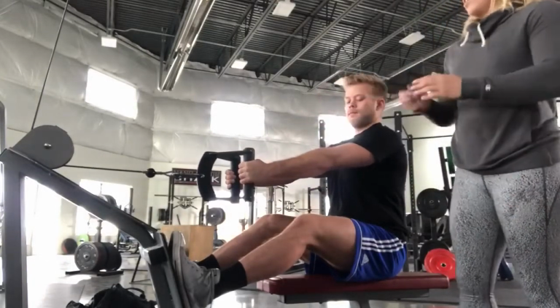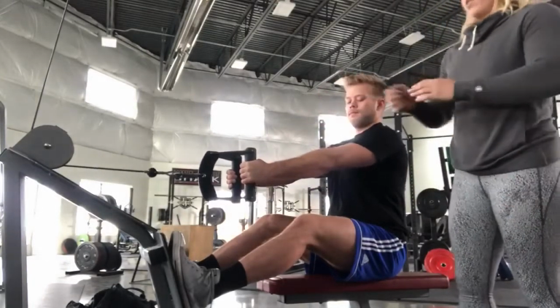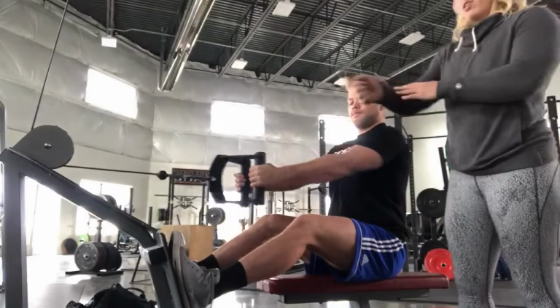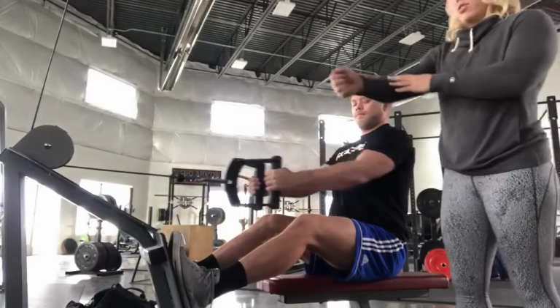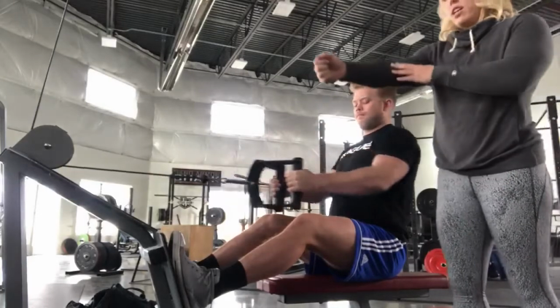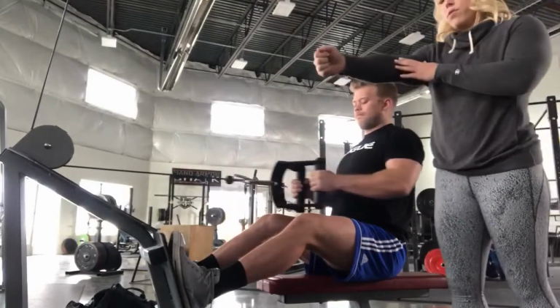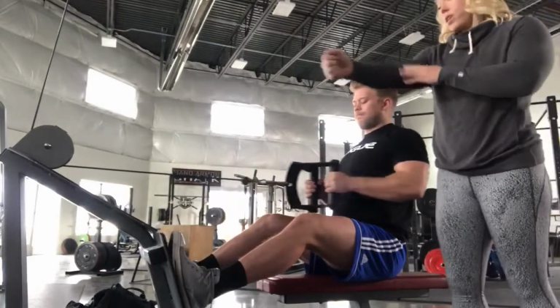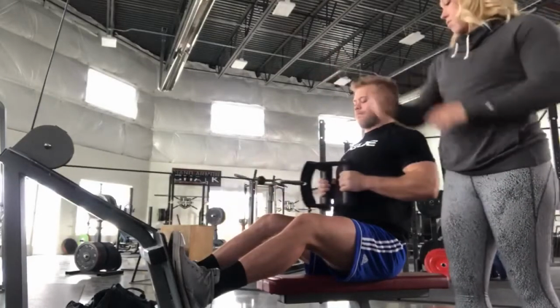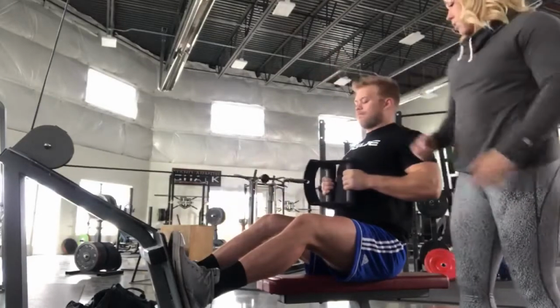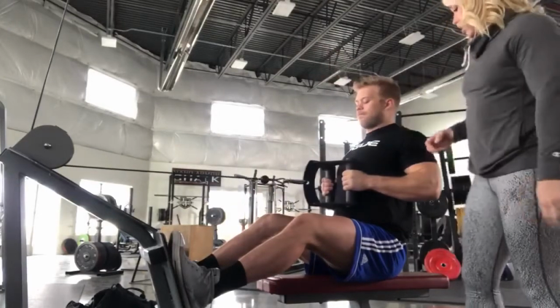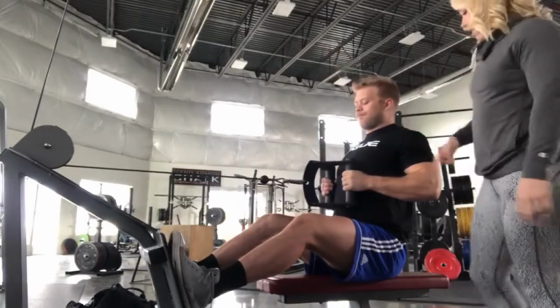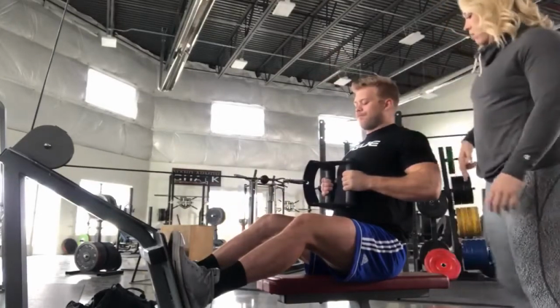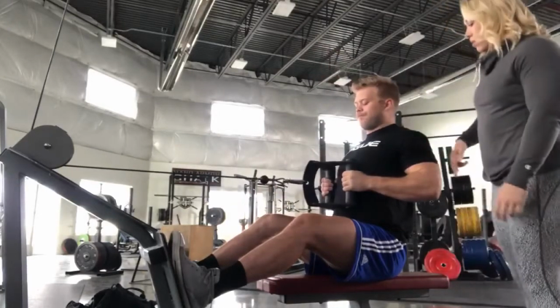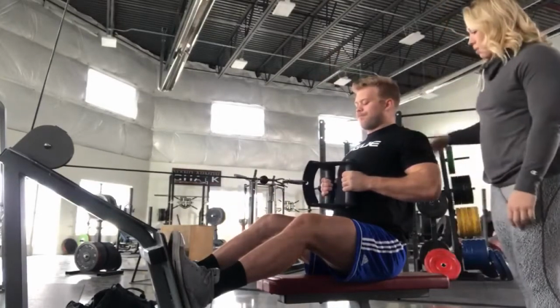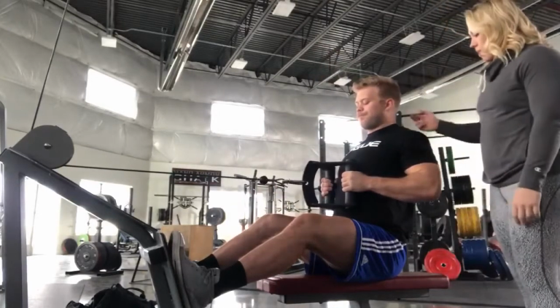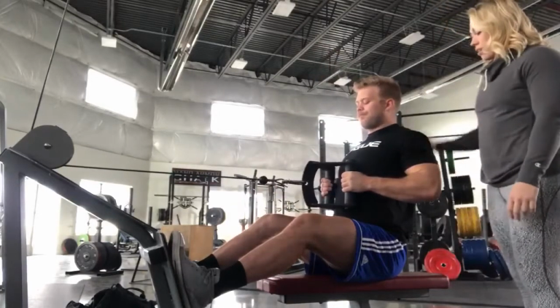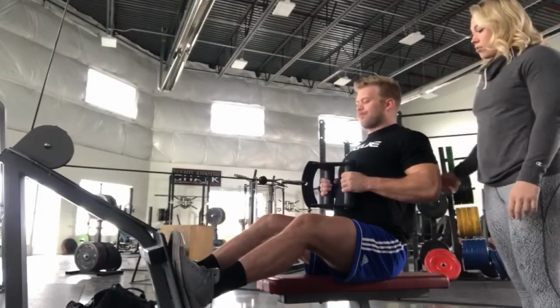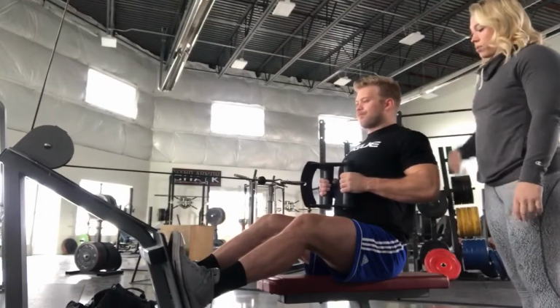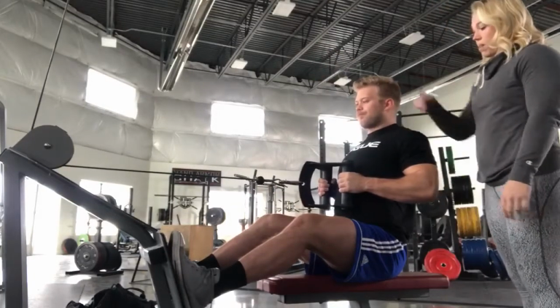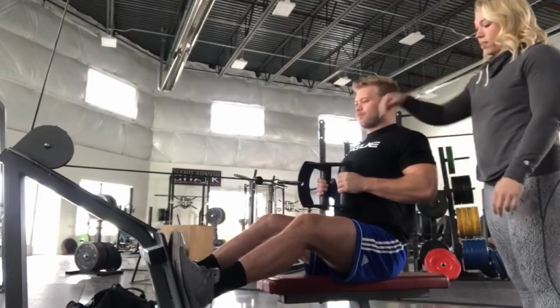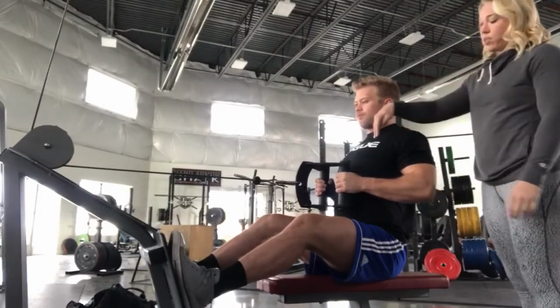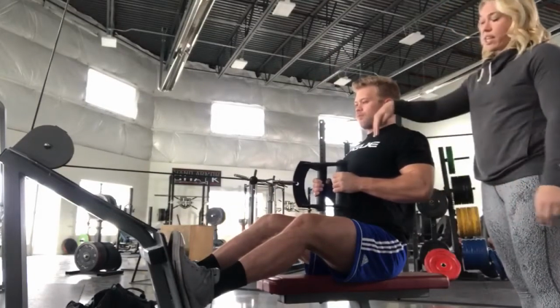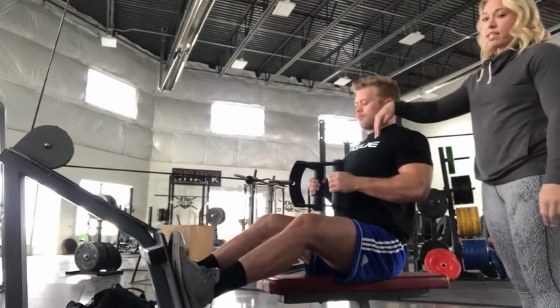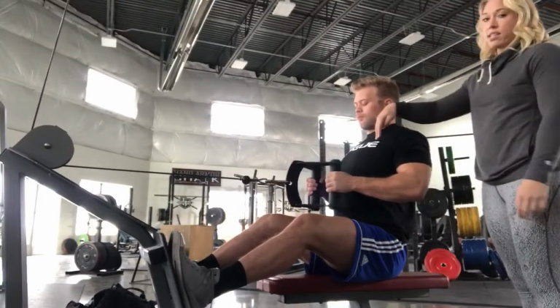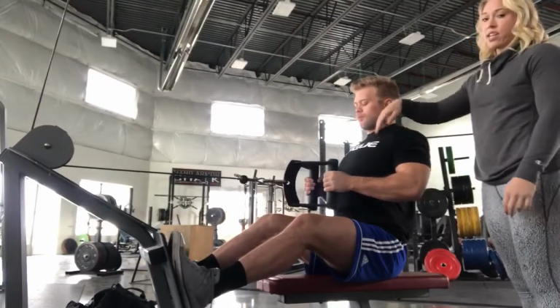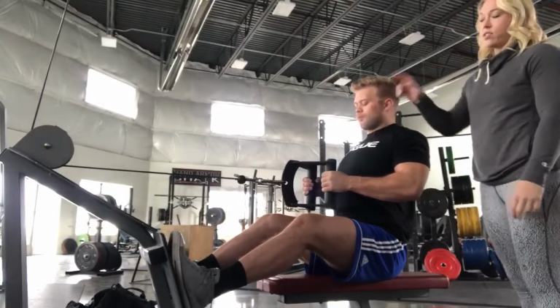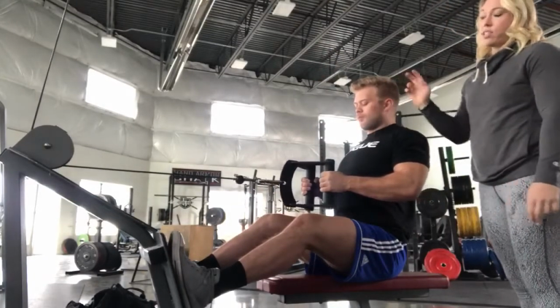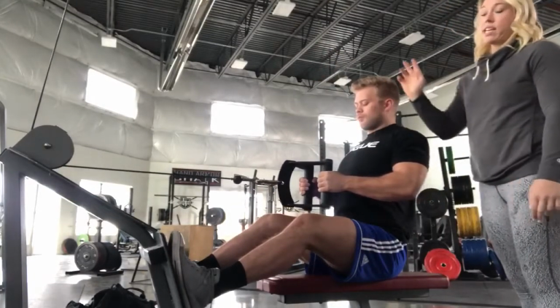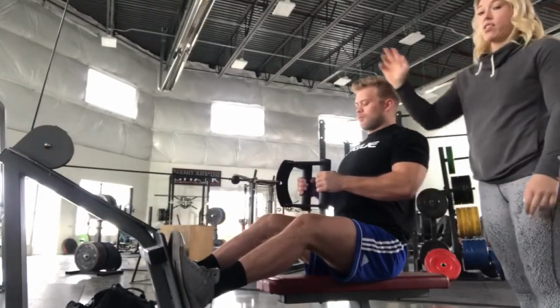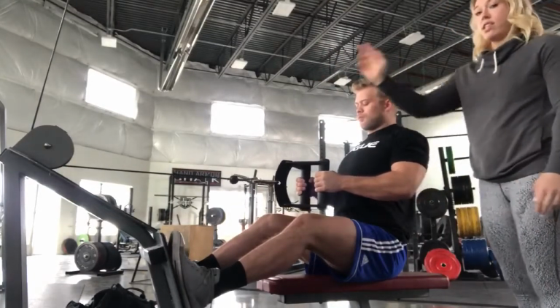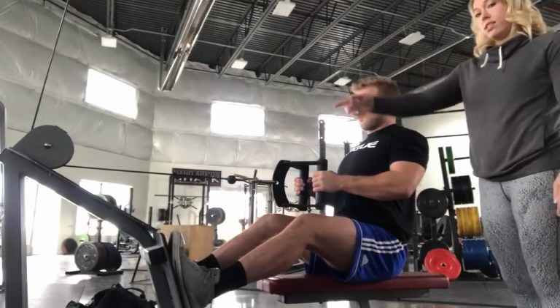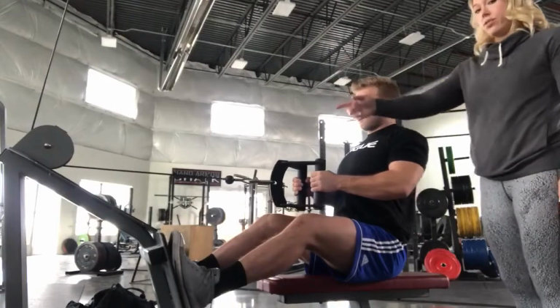You're going to make sure you're getting full range of motion, elbows all the way back, neutral spine, three seconds at the chest, three seconds on the eccentric.